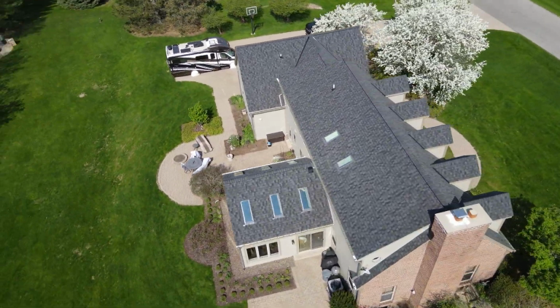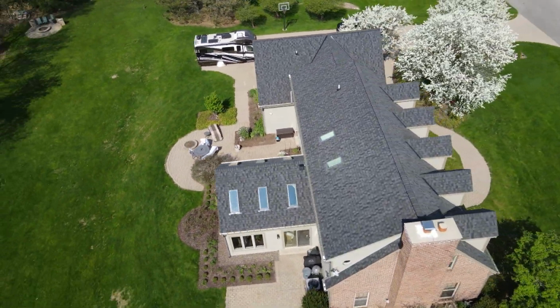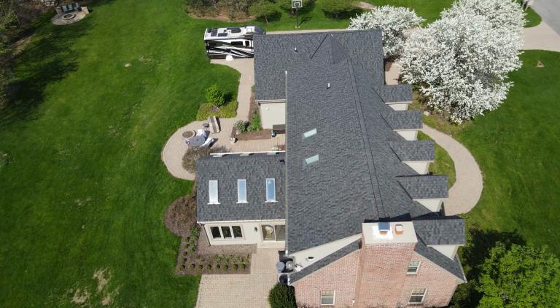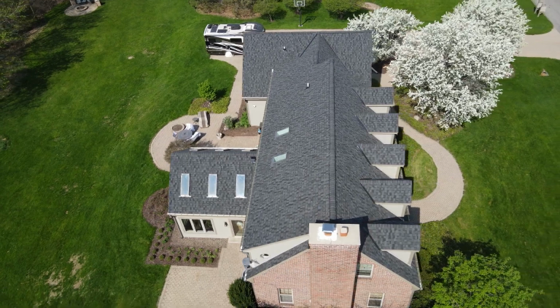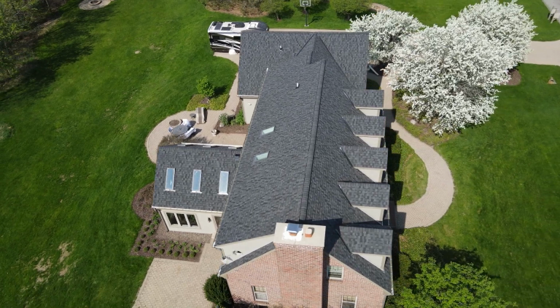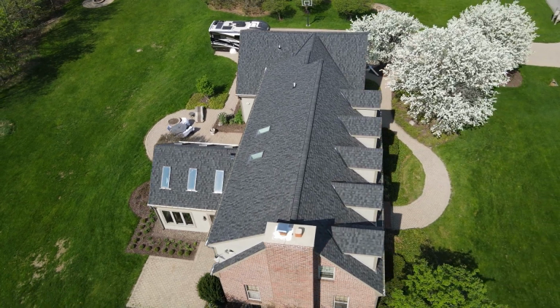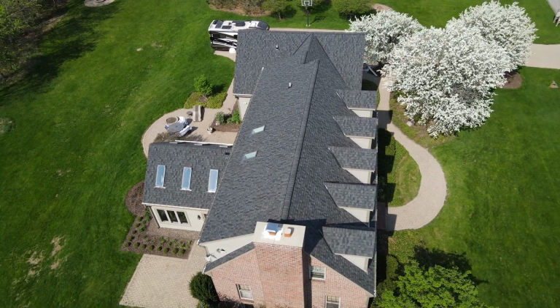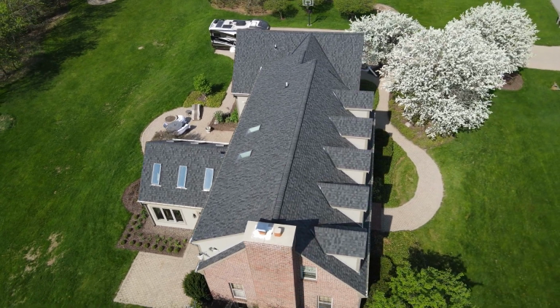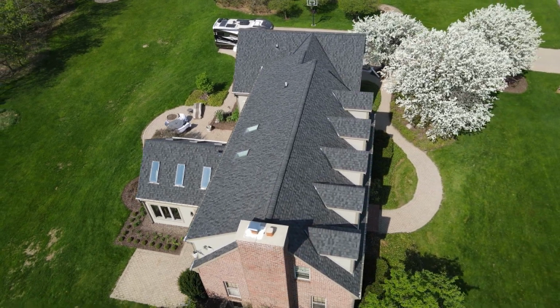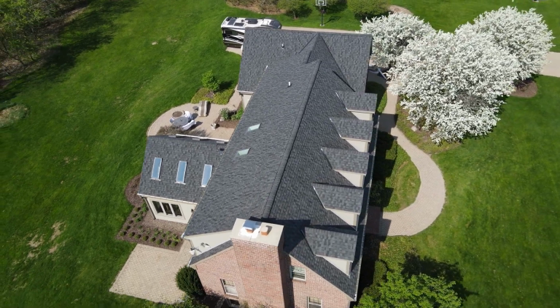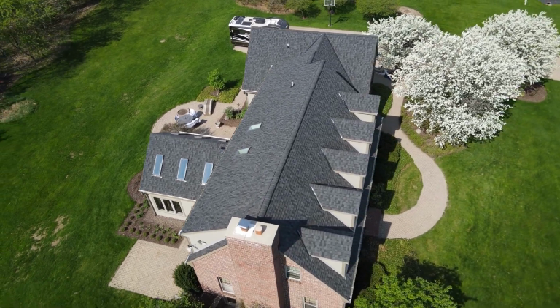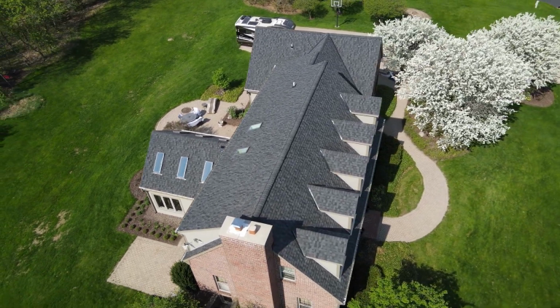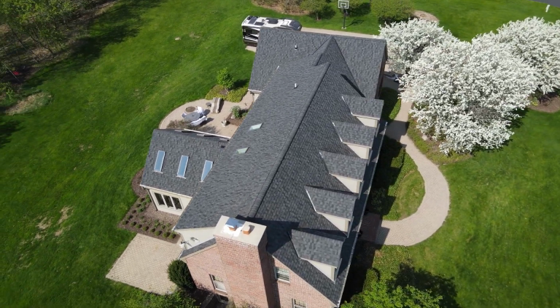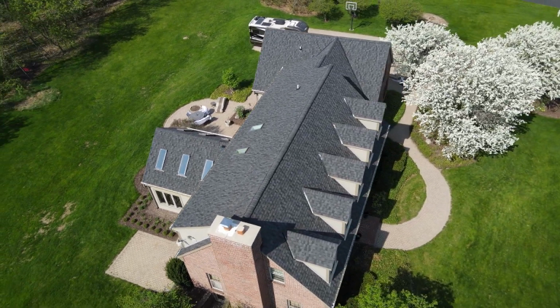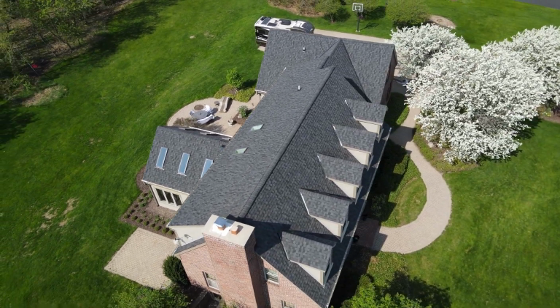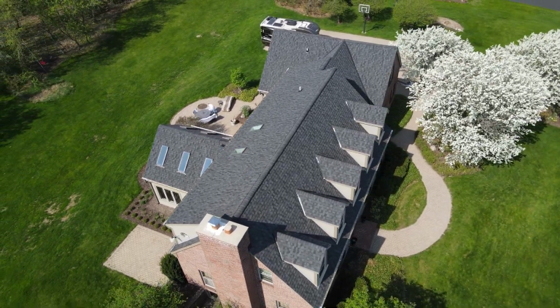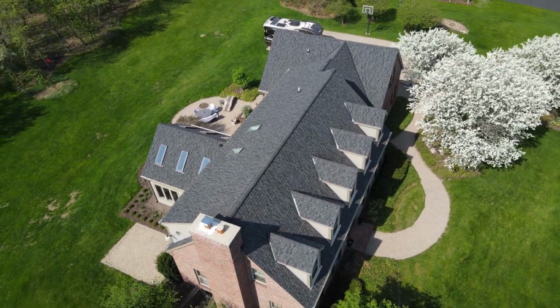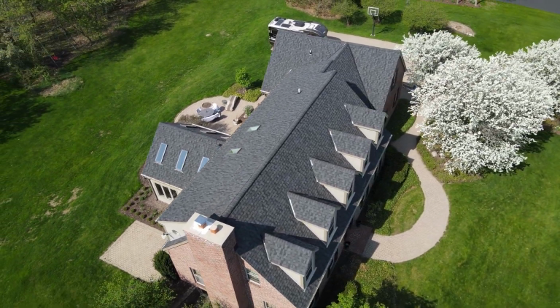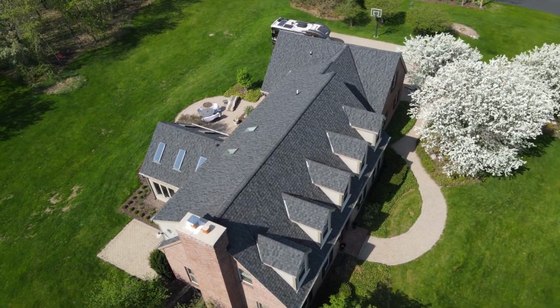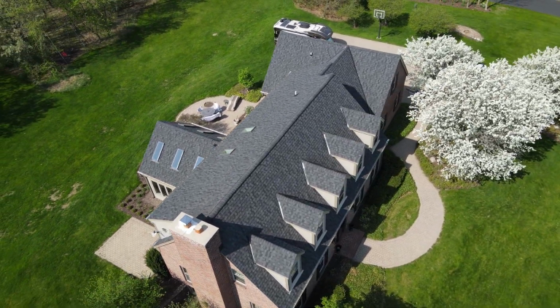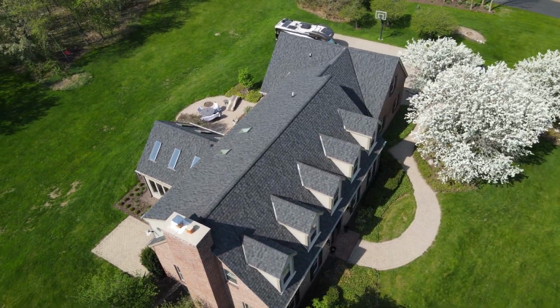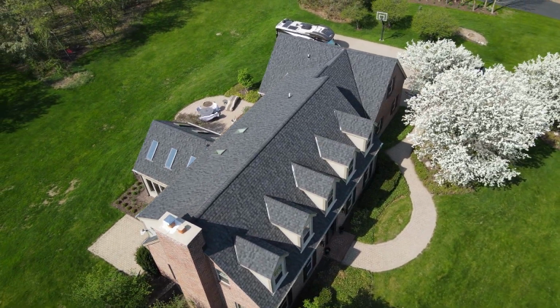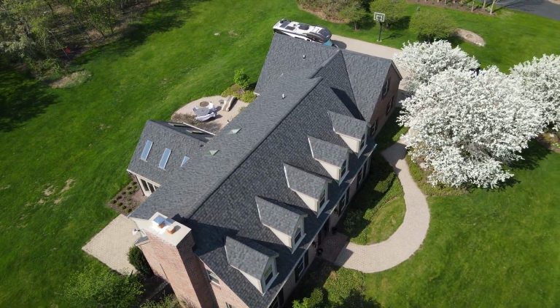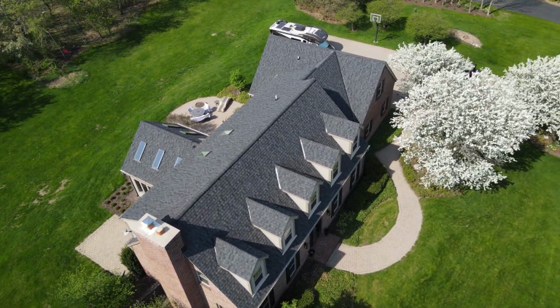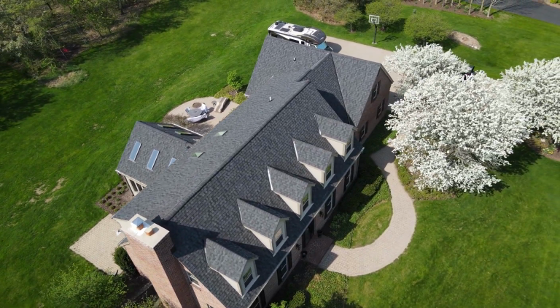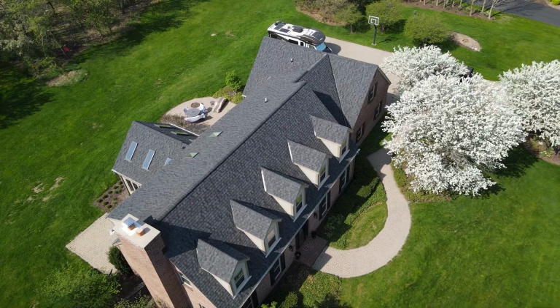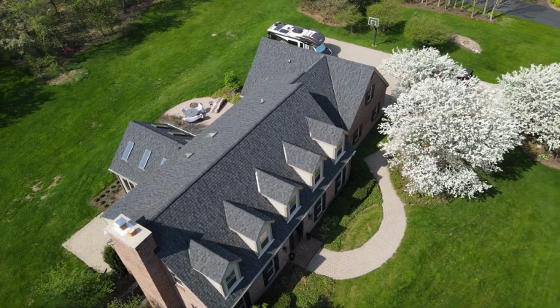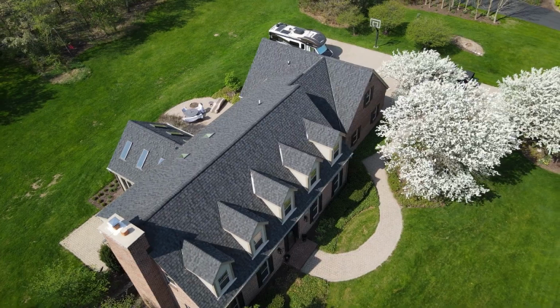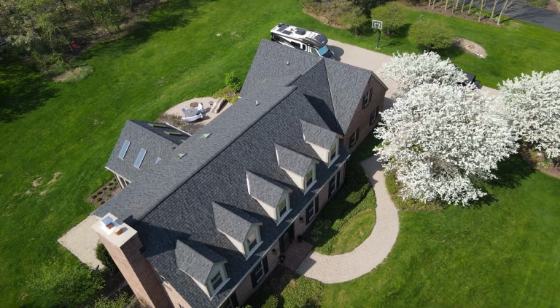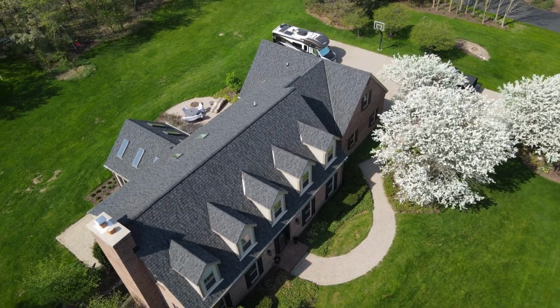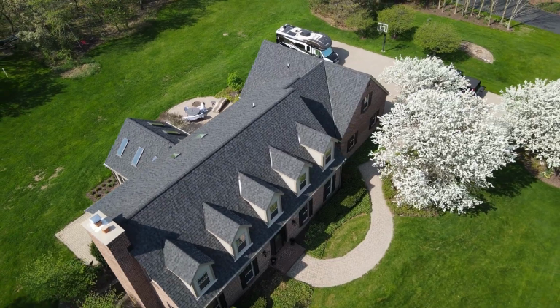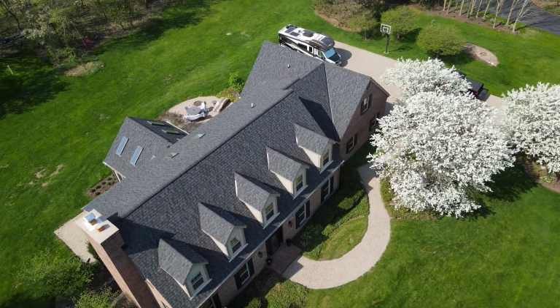If you ever need a new roof in the Waukesha, Wisconsin area, please give us a call: 262-565-8282.